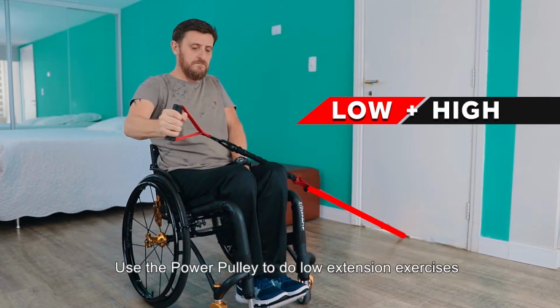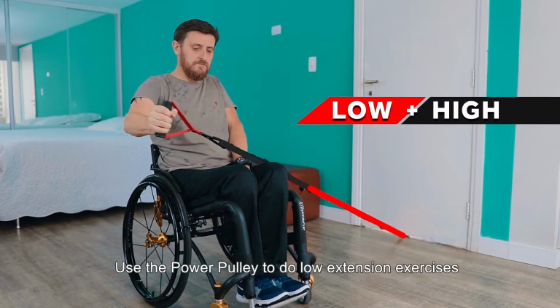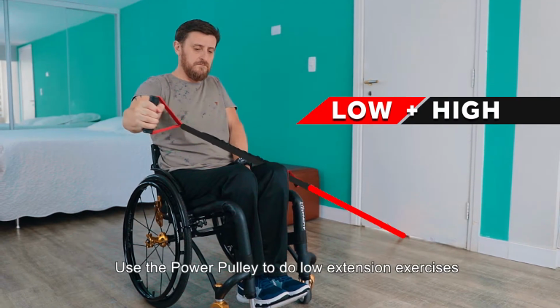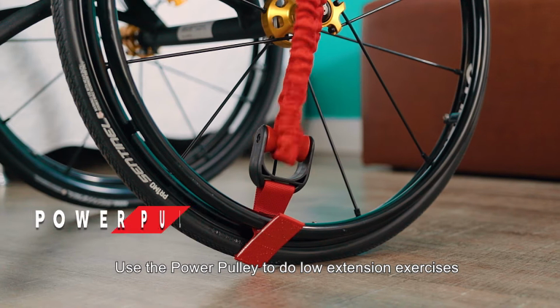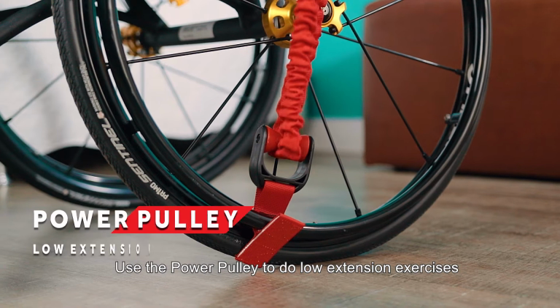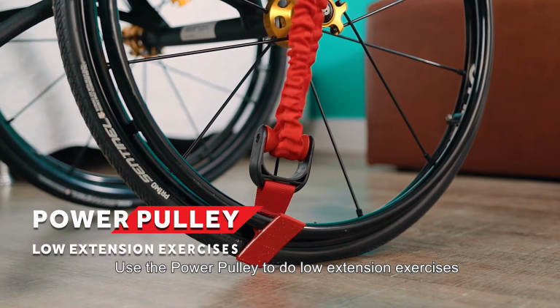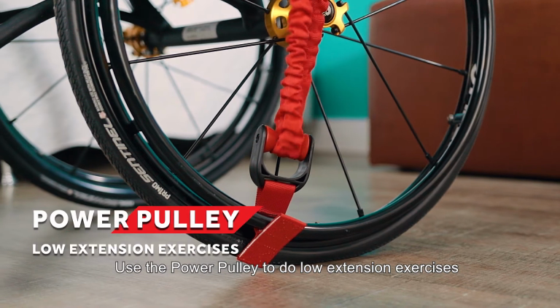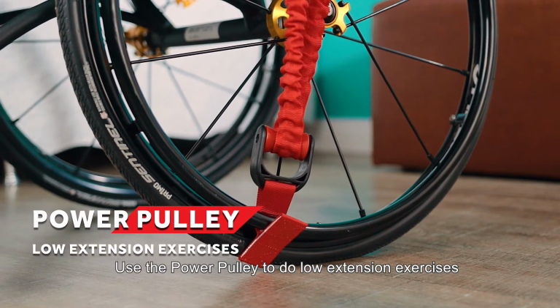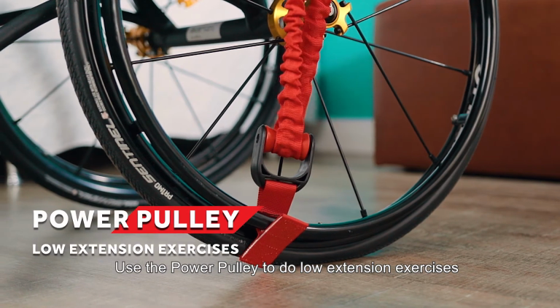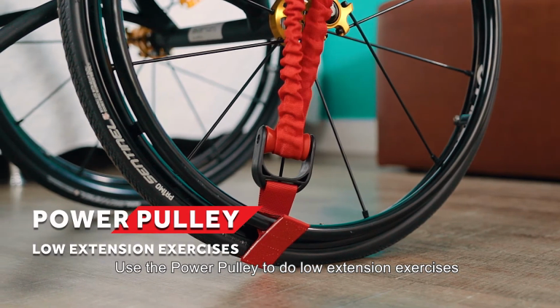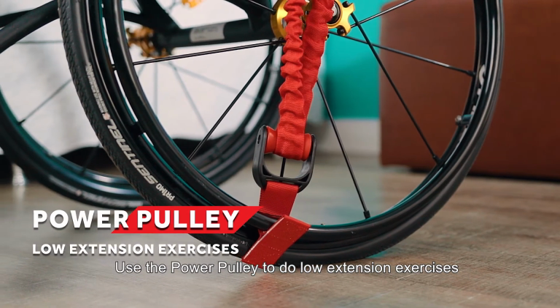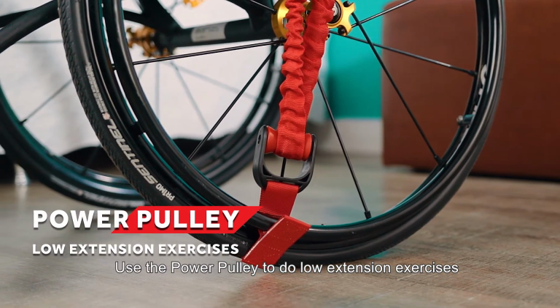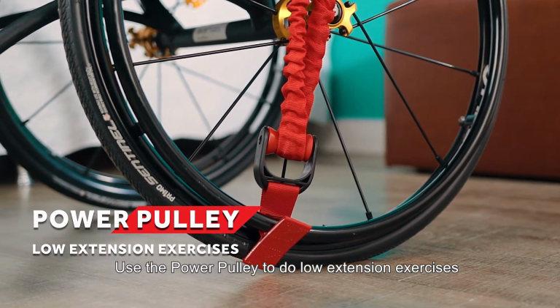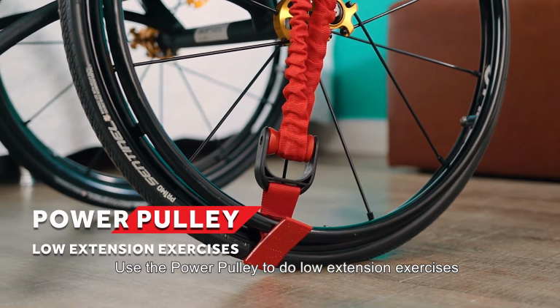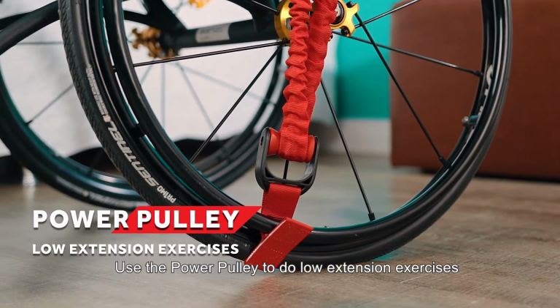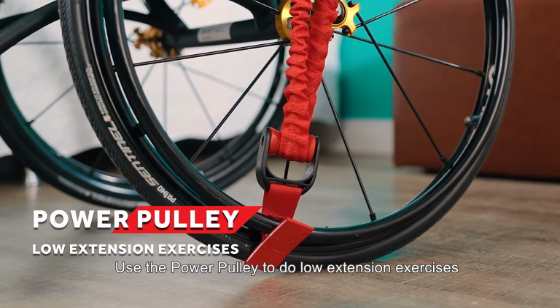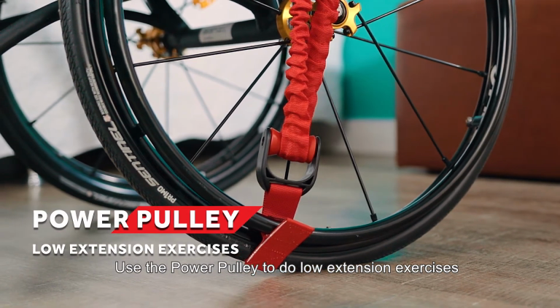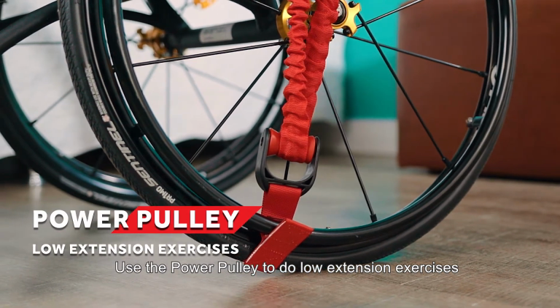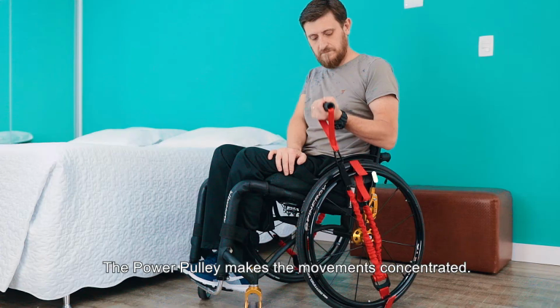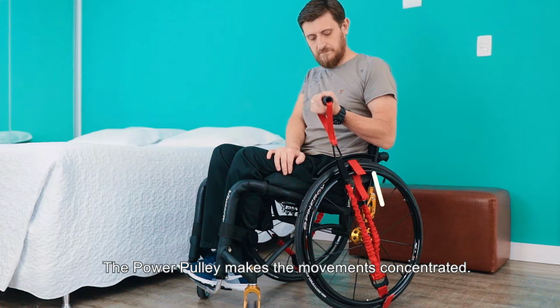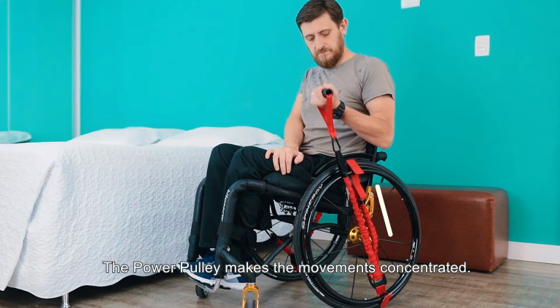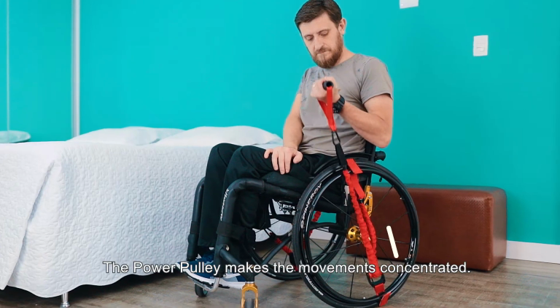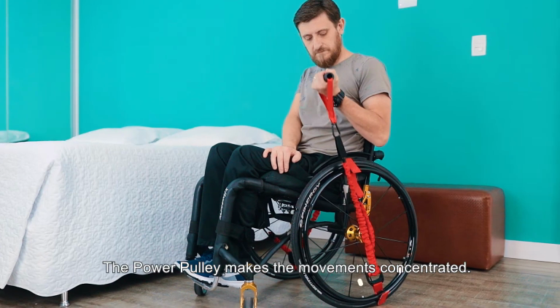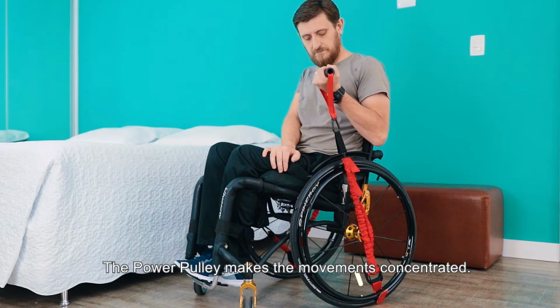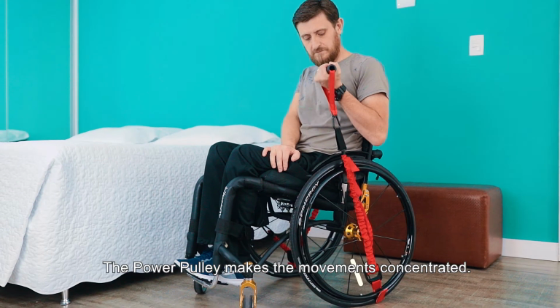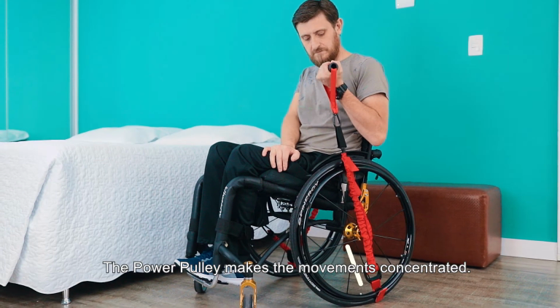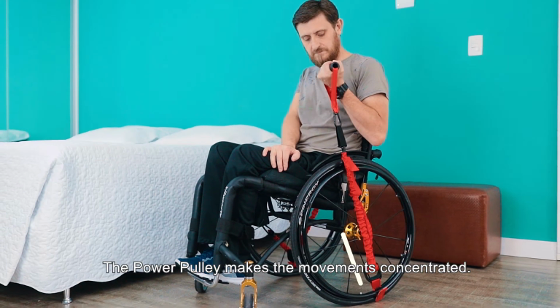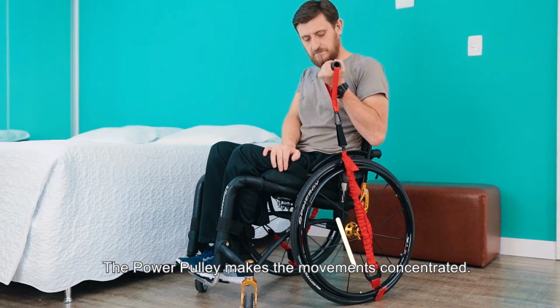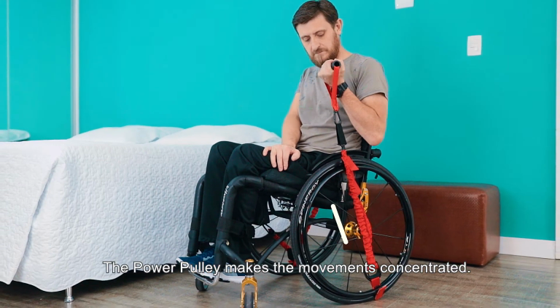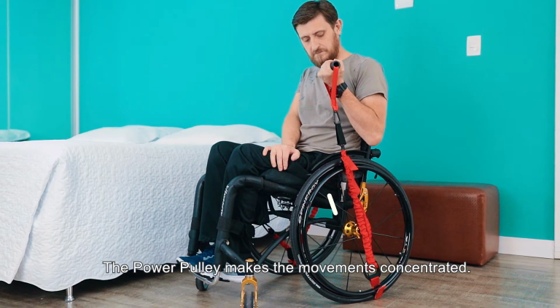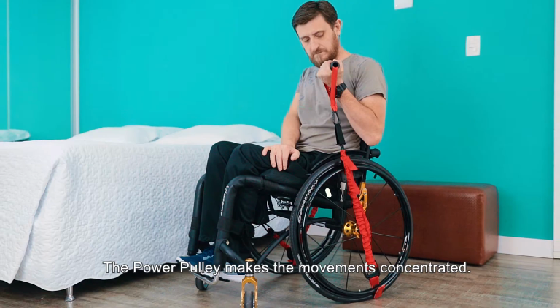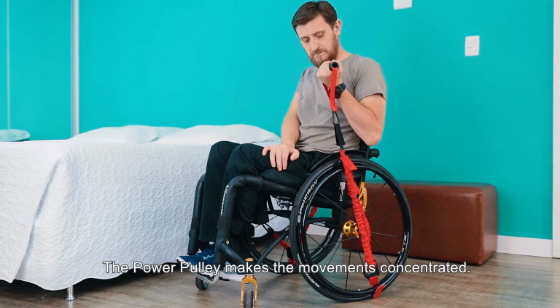Use the power pulley to do low extension exercises. The power pulley makes the movements concentrated.